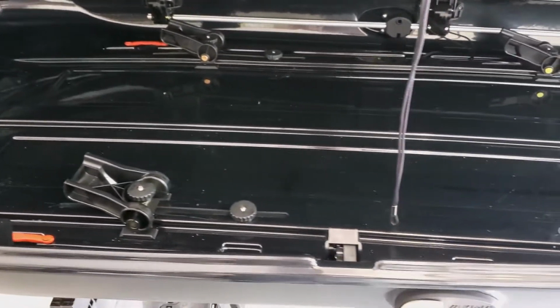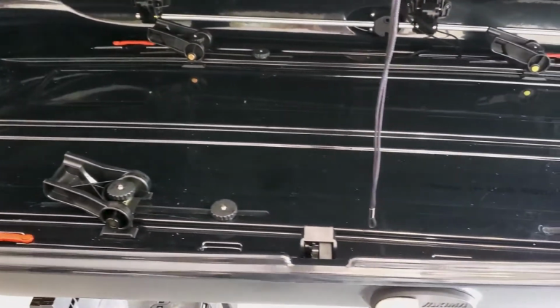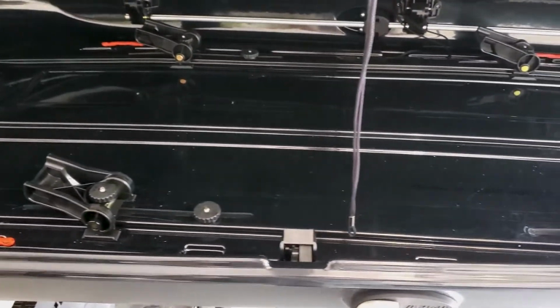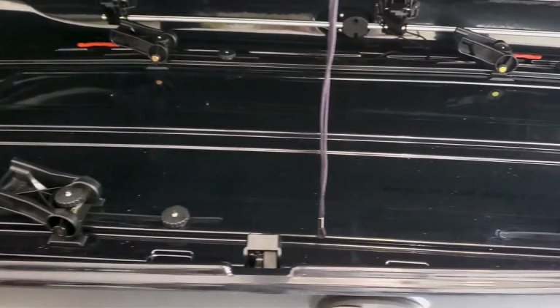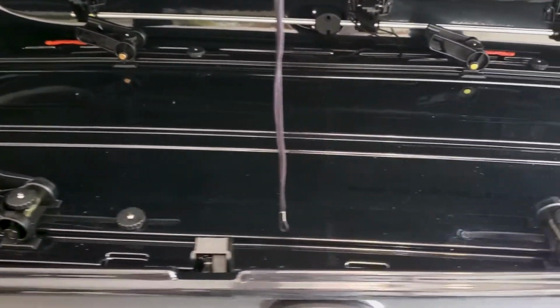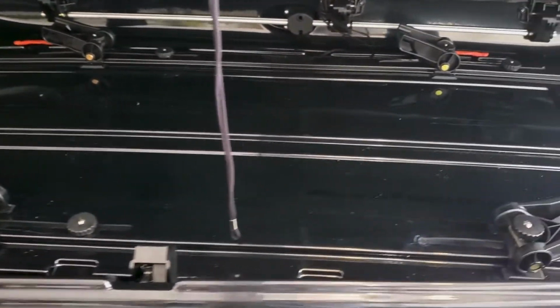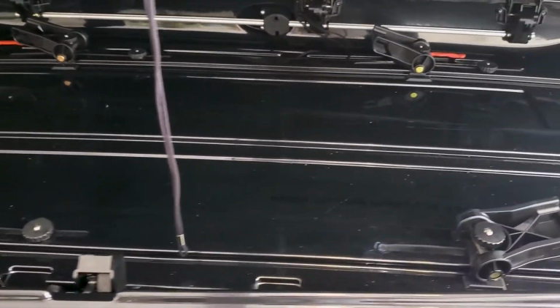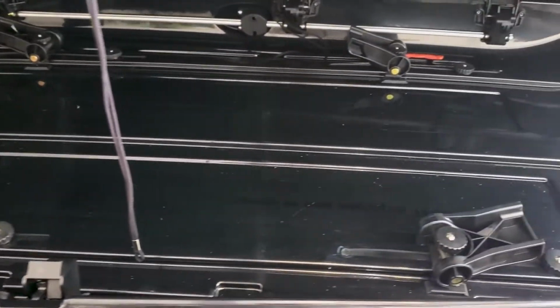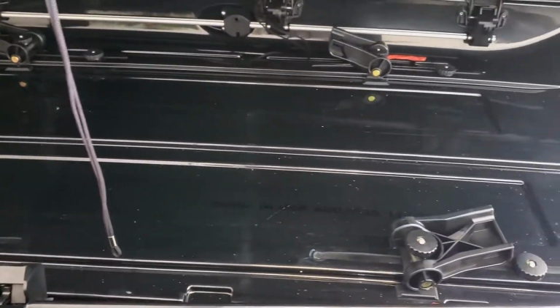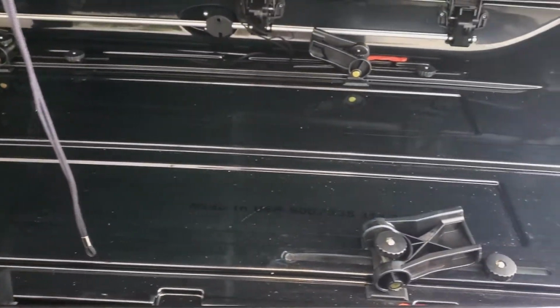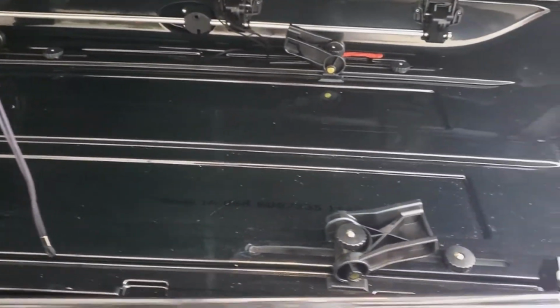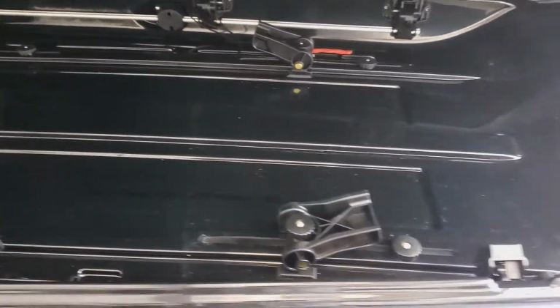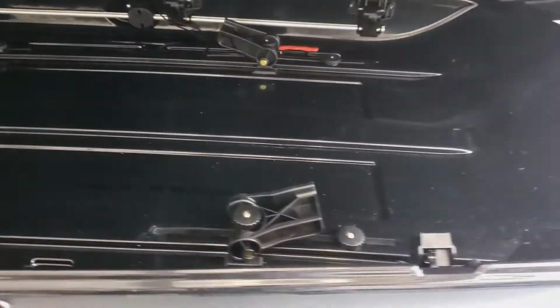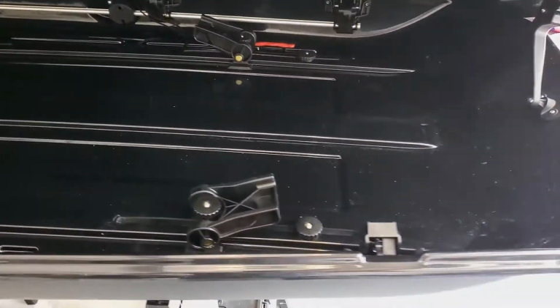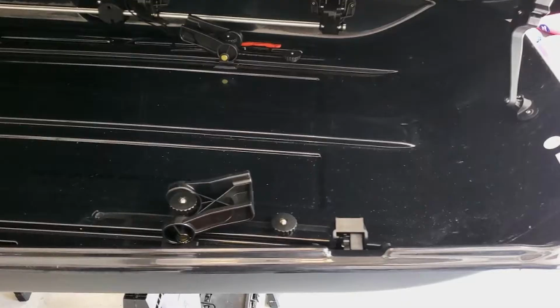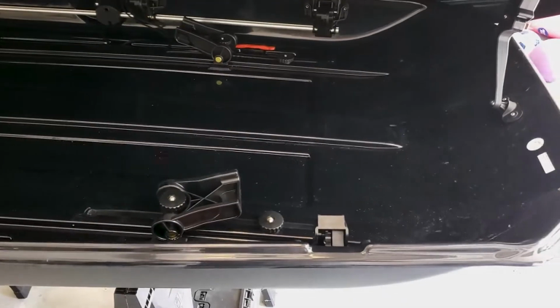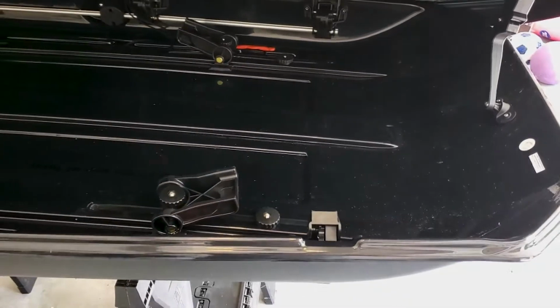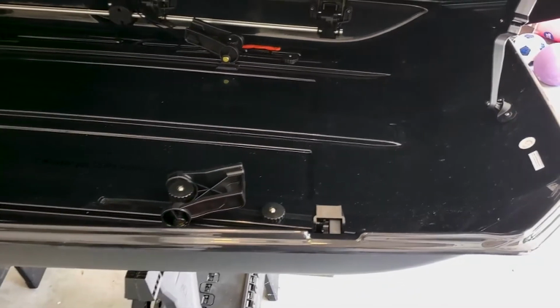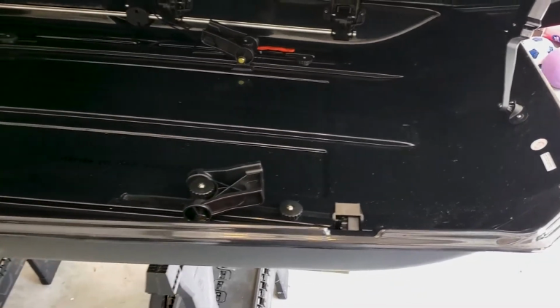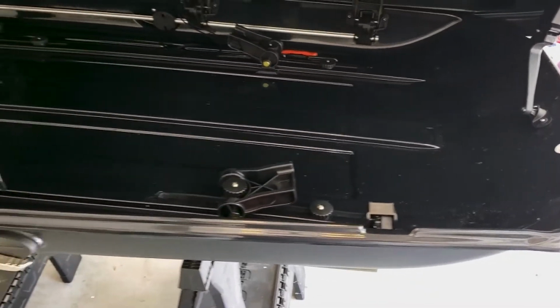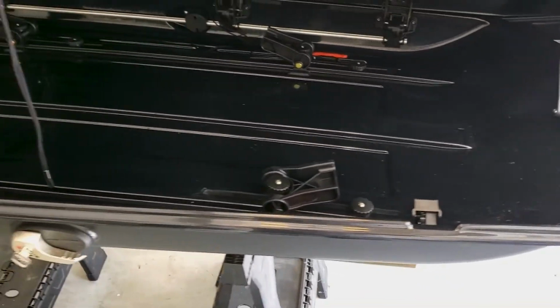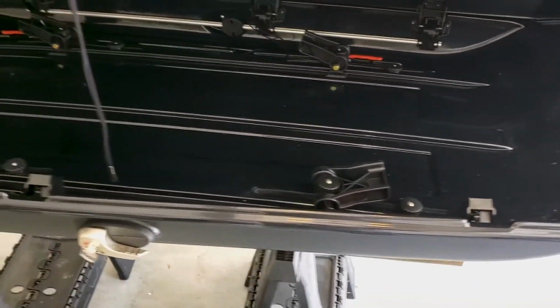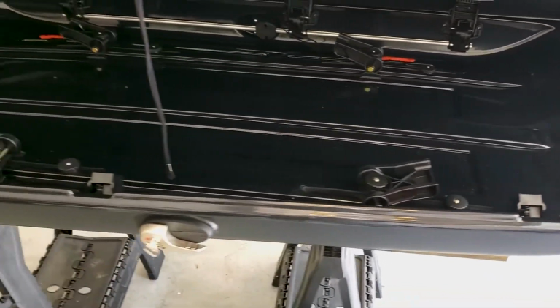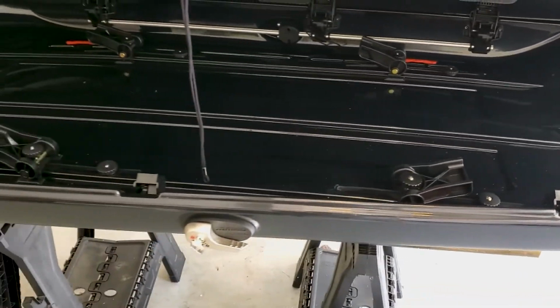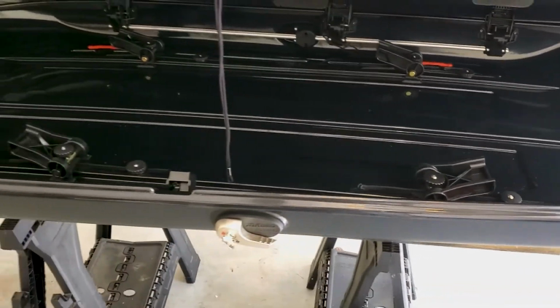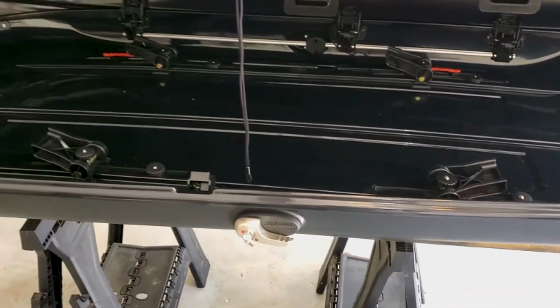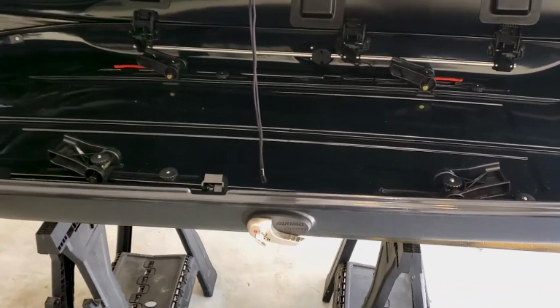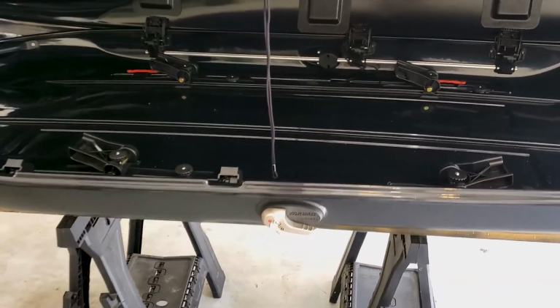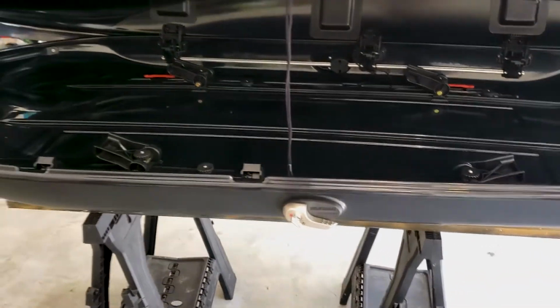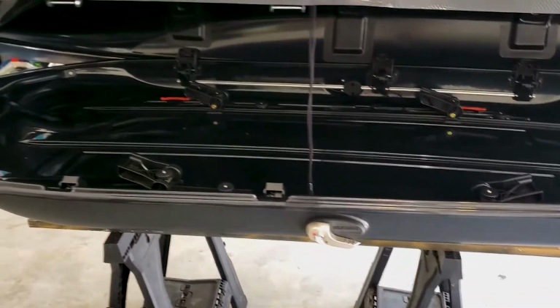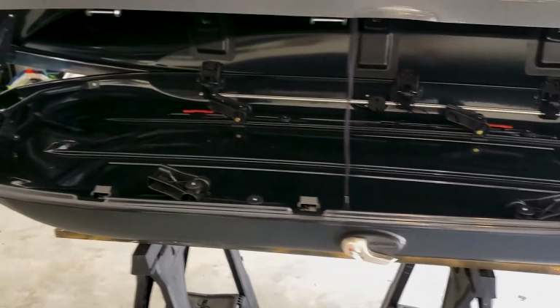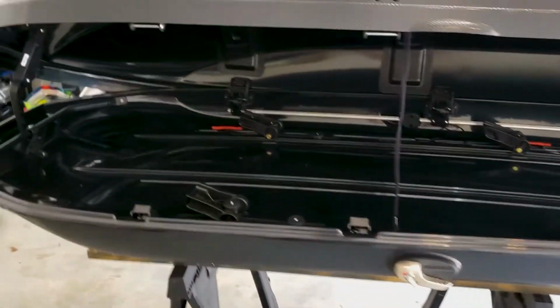Here's a view of the inside of the empty cargo box. You can see the quick release clamps flipped up — we'll go over those soon. The inside is nice and spacious without much to get in the way of your cargo.